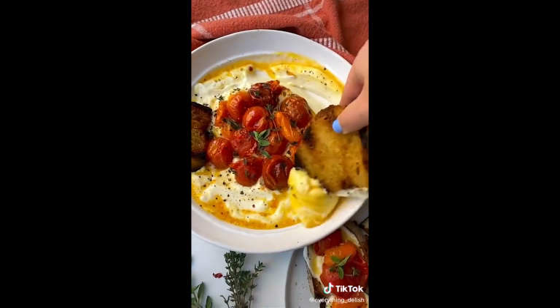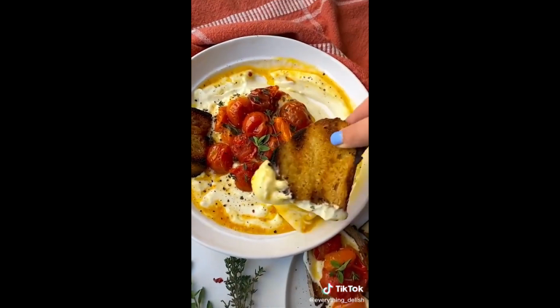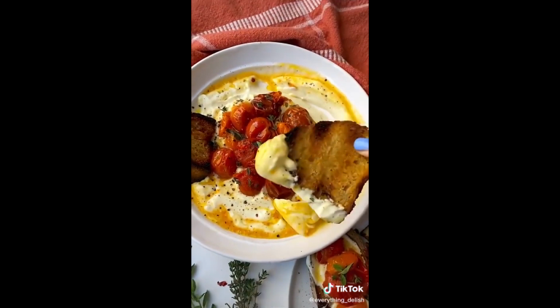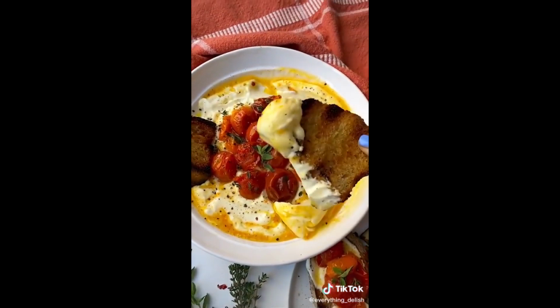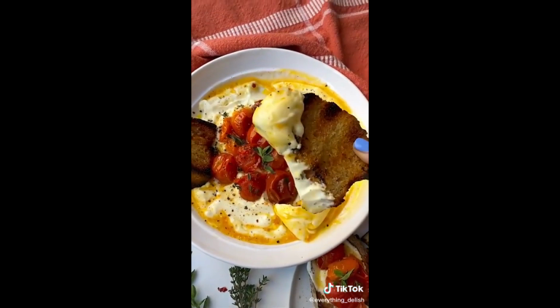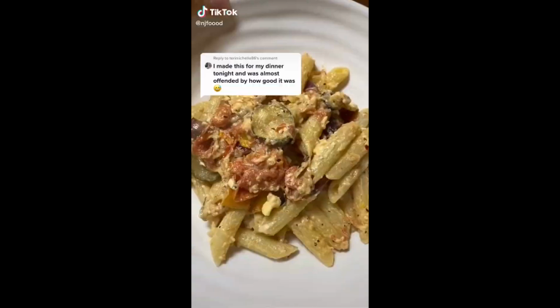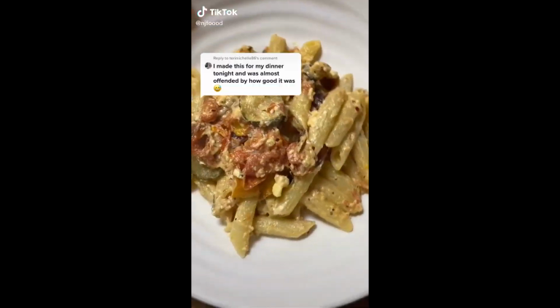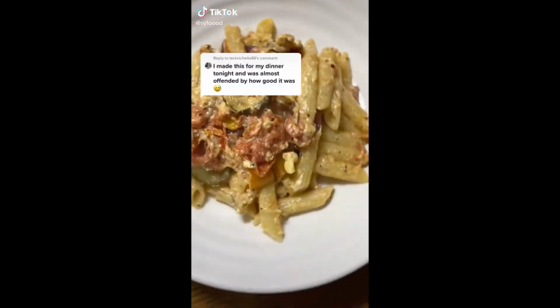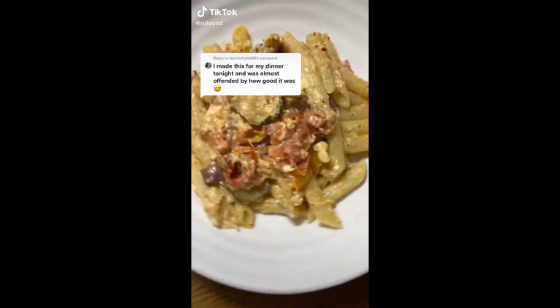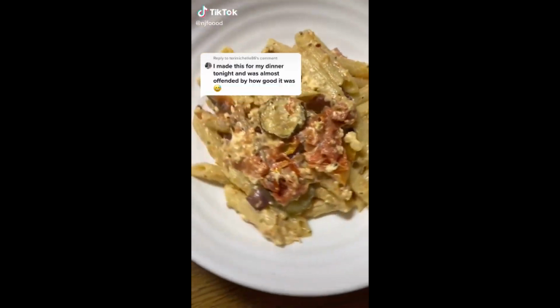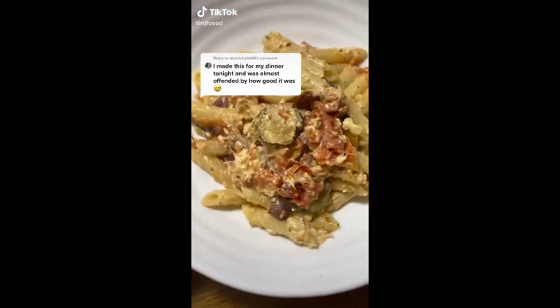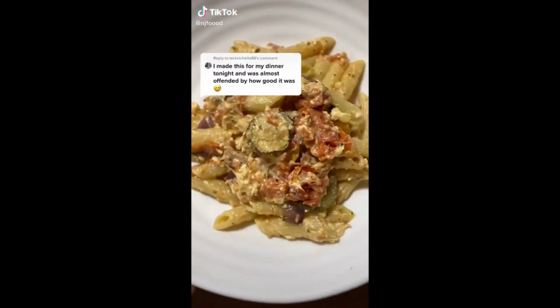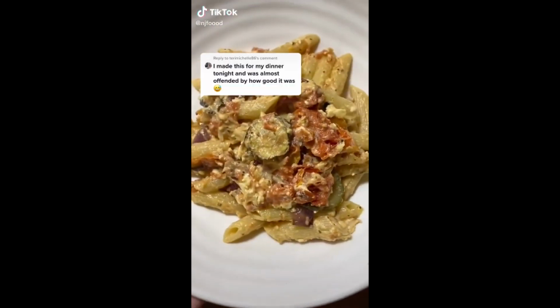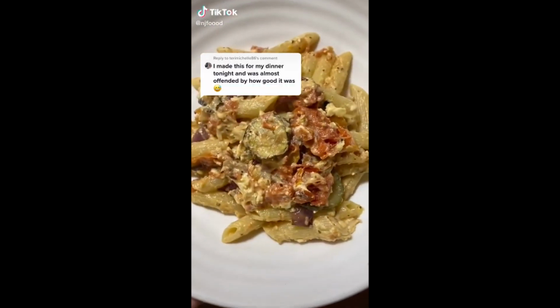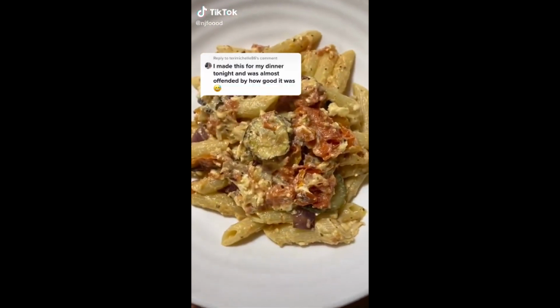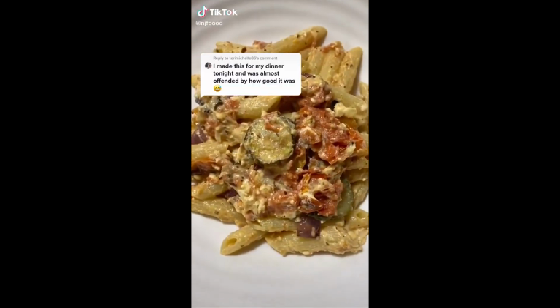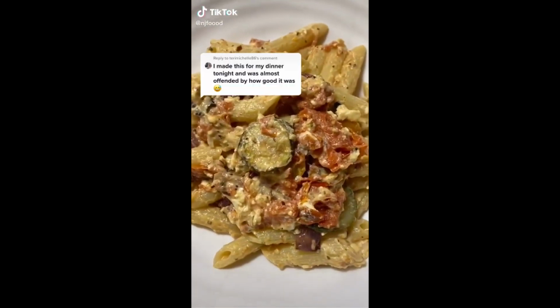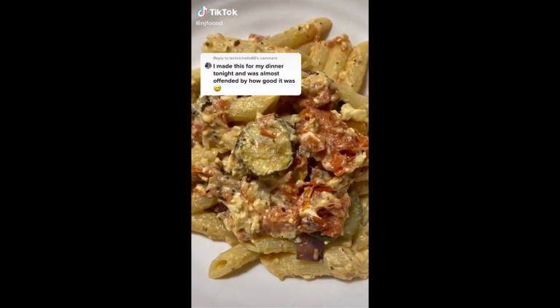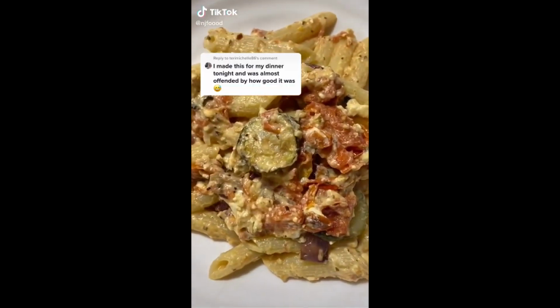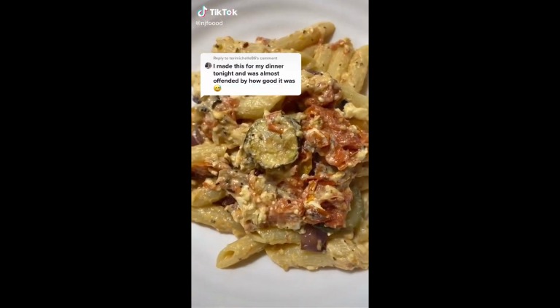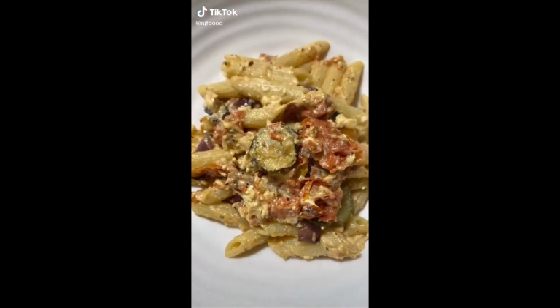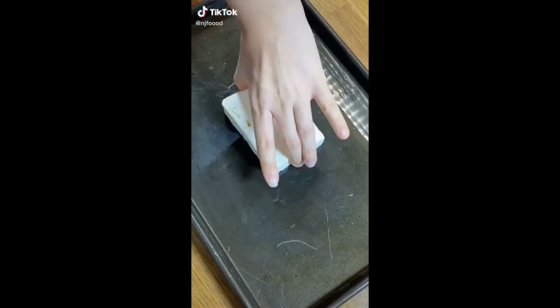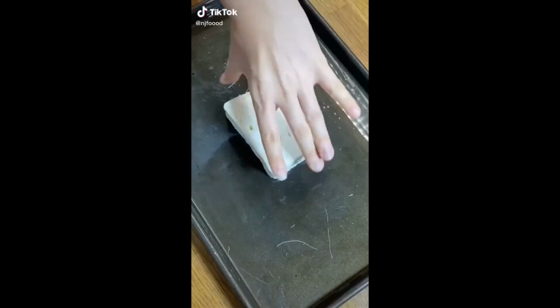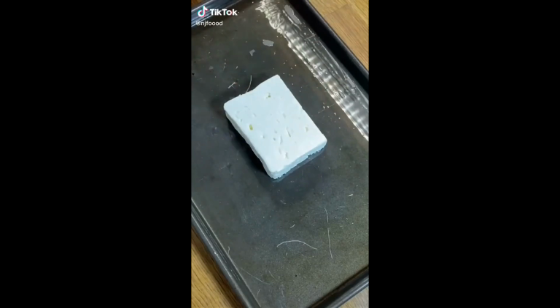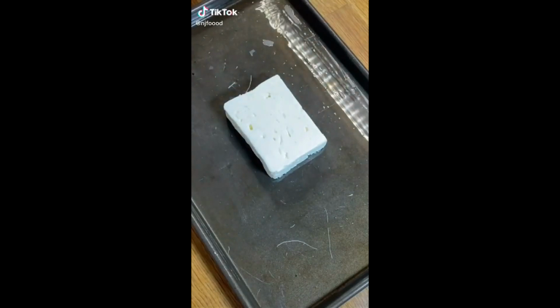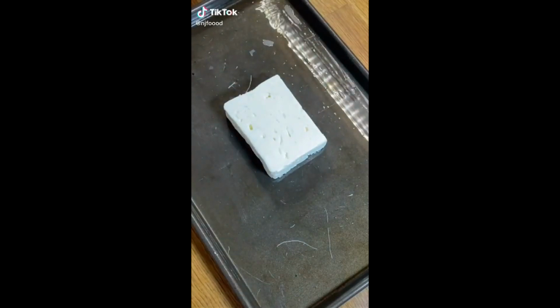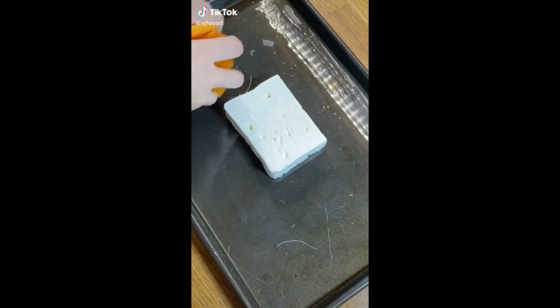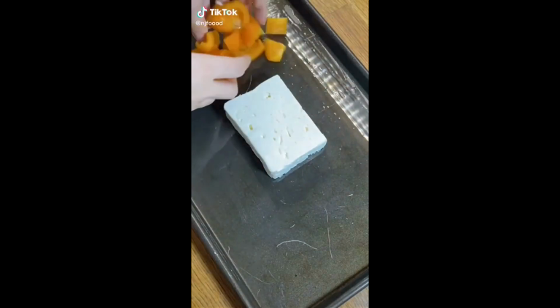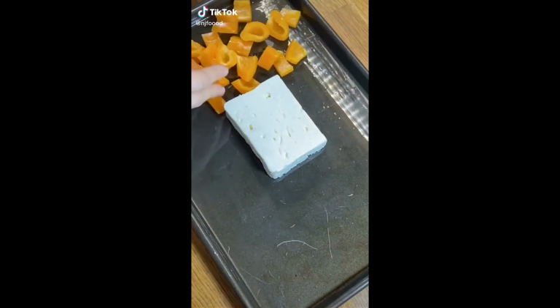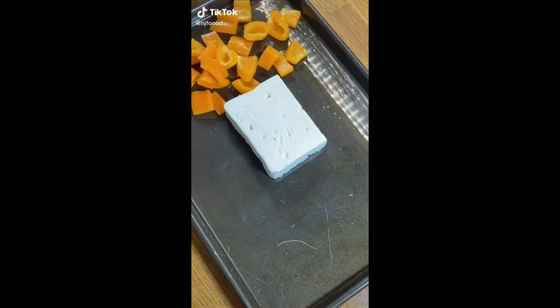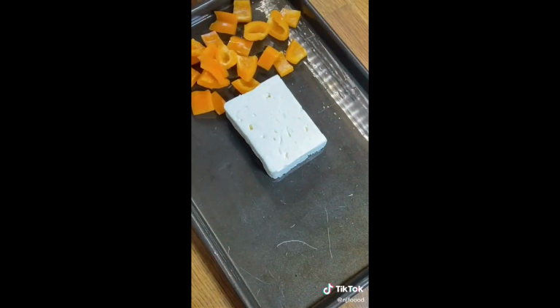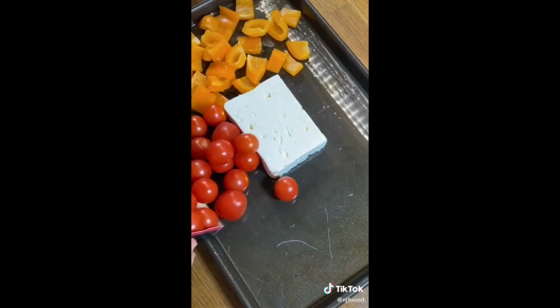Look how beautiful that is and we're going to dip some fresh bread in there. Wow, look at that! My roasted tomato and feta spaghetti went down so well so I thought I'd try similar recipes using the same technique.